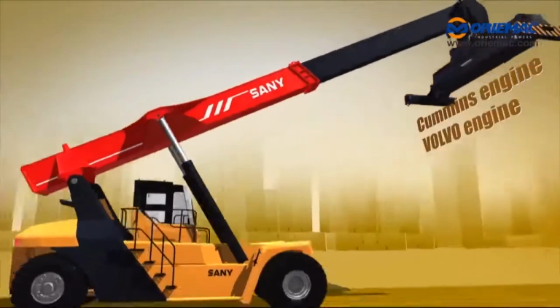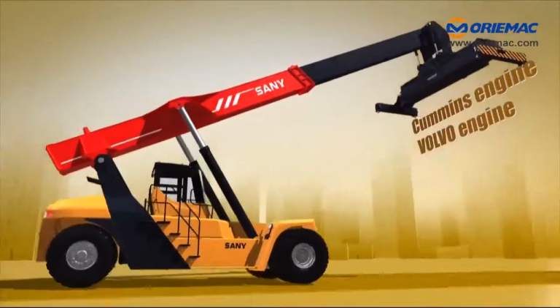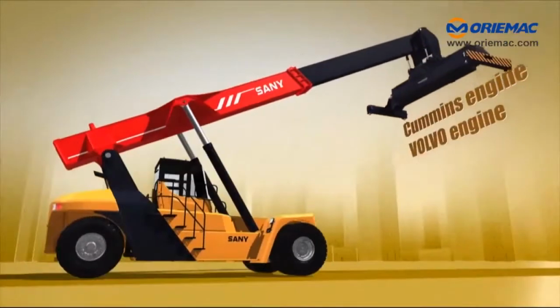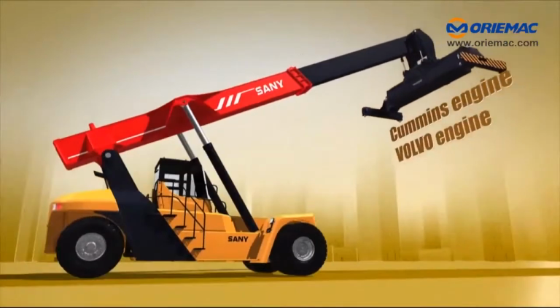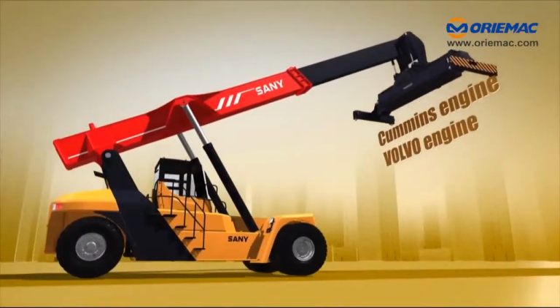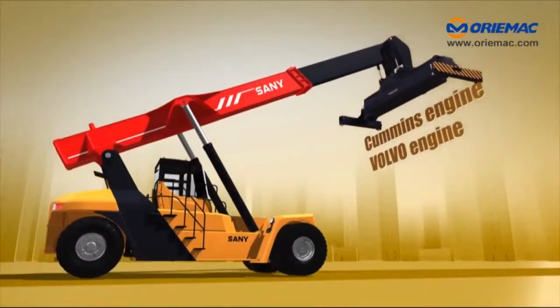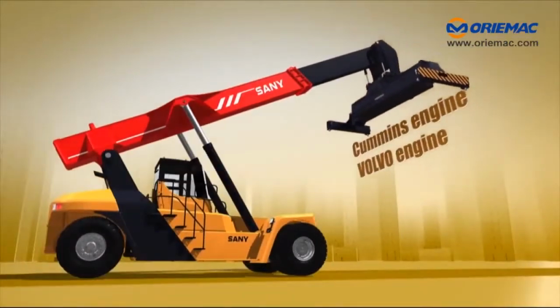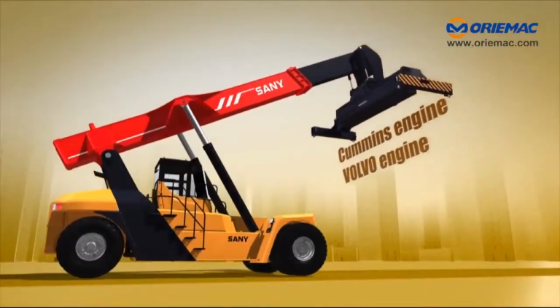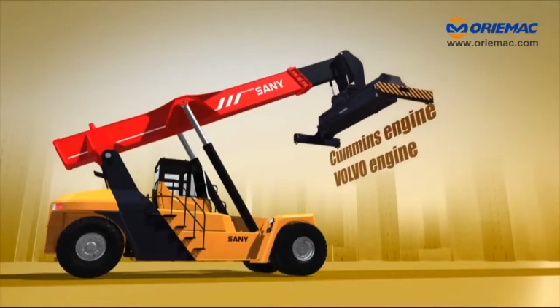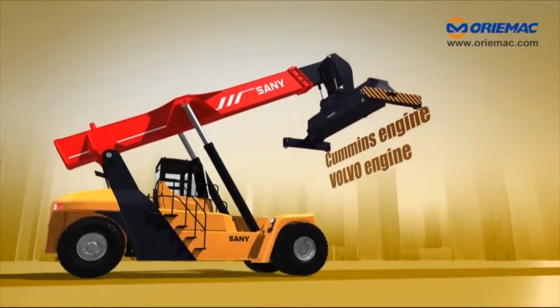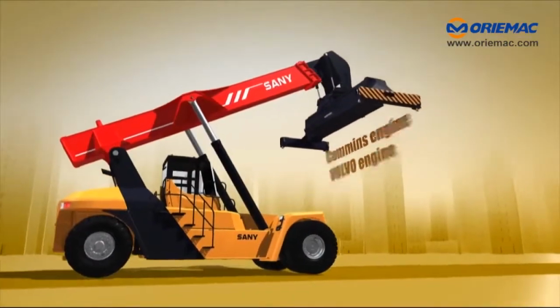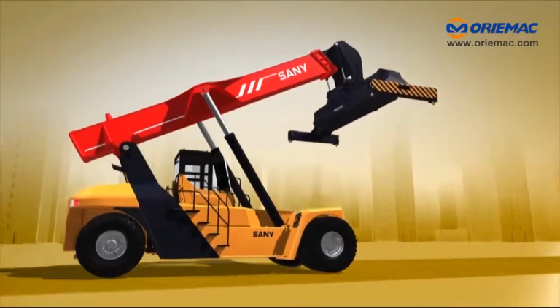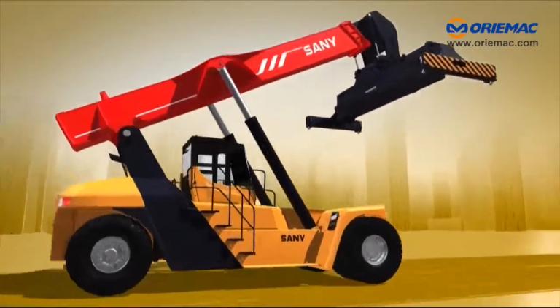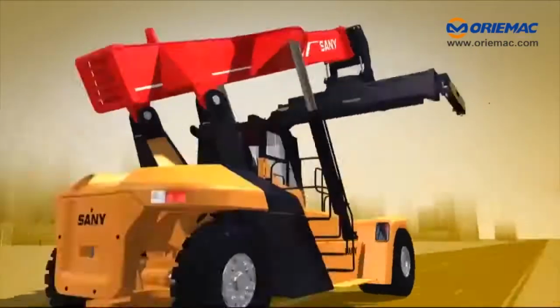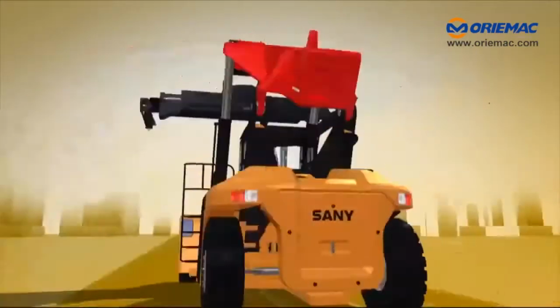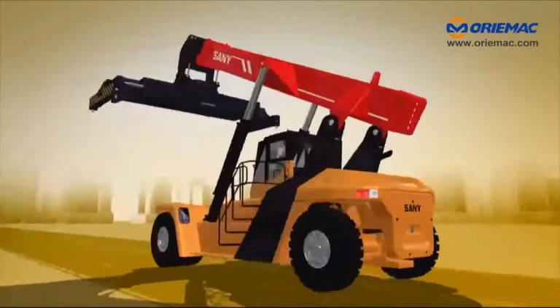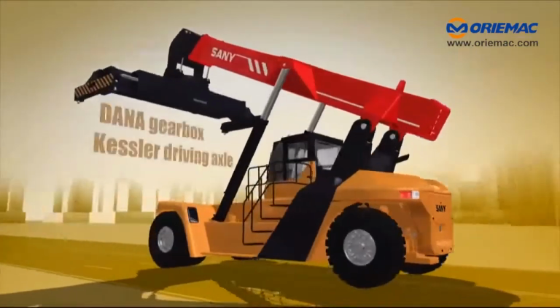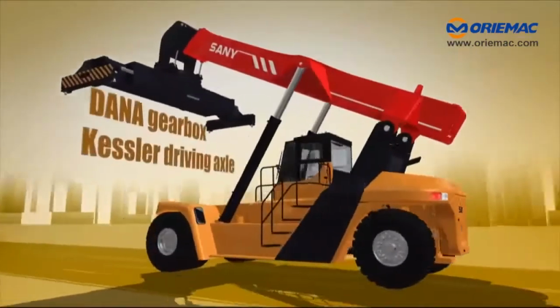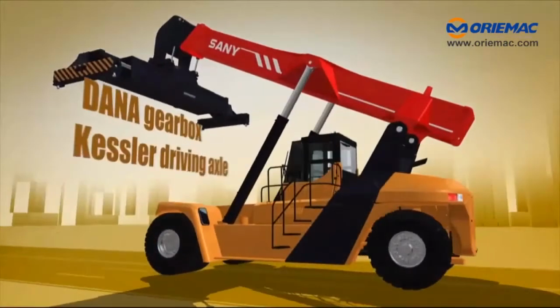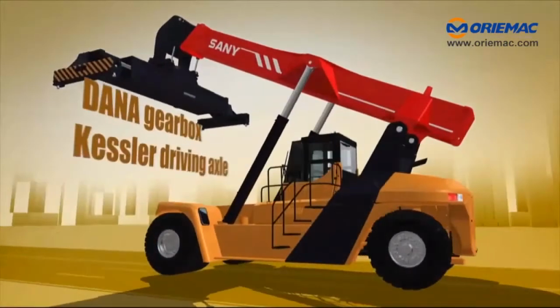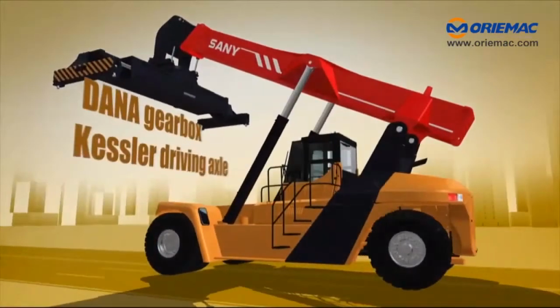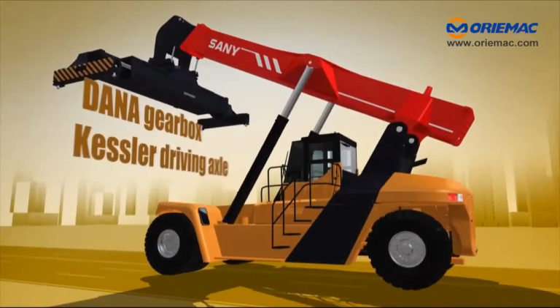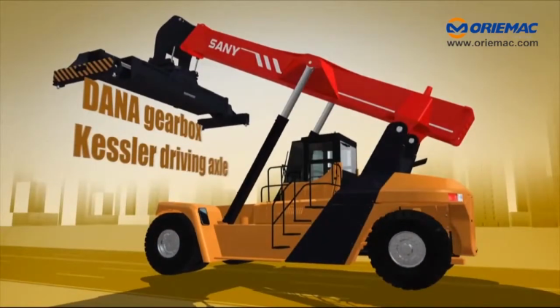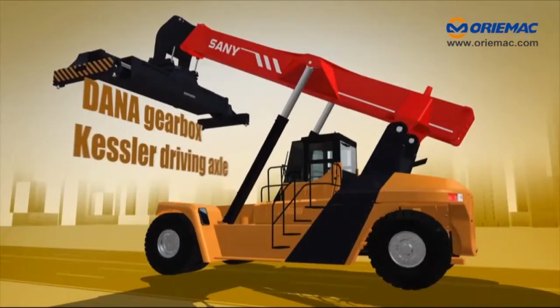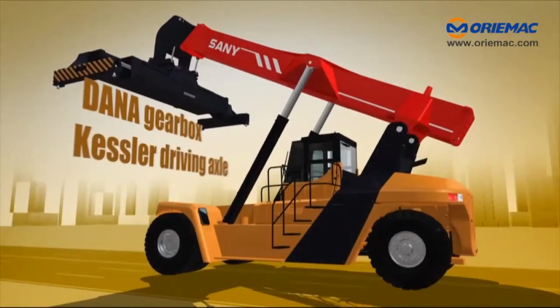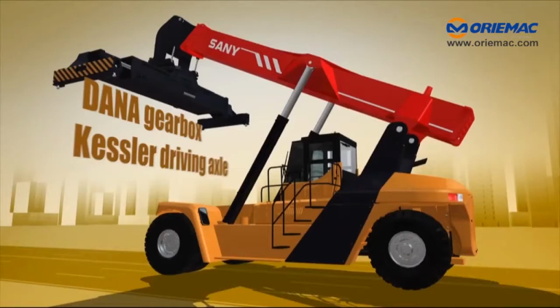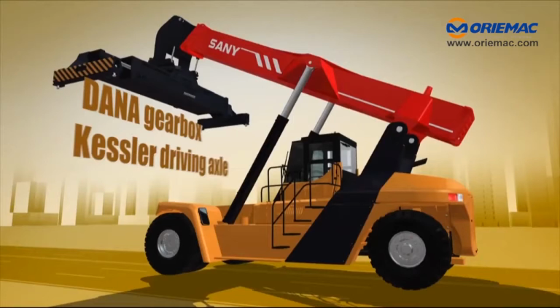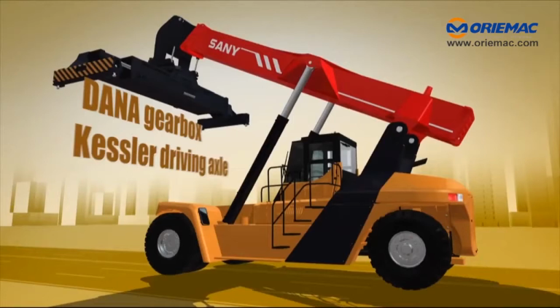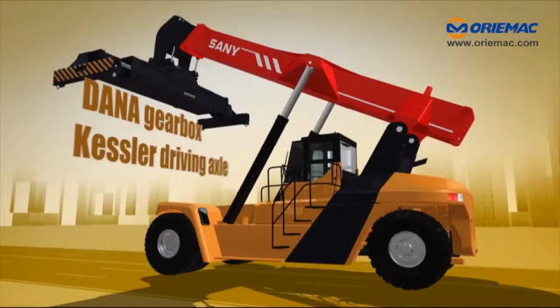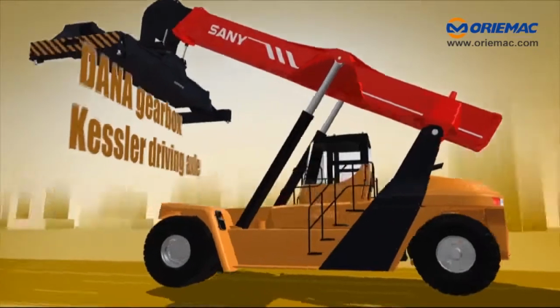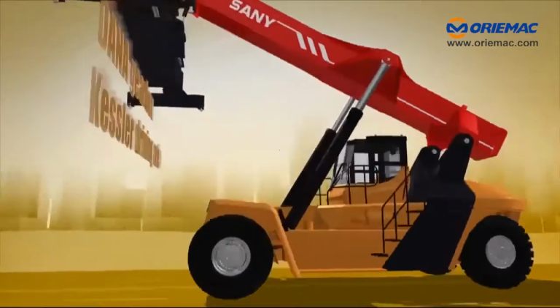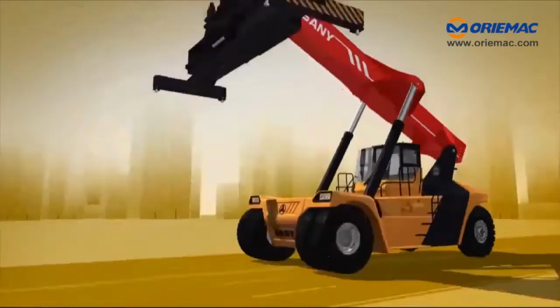Equipped with Cummins or Volvo engine, Dana gearbox, and Kessler driving axle.